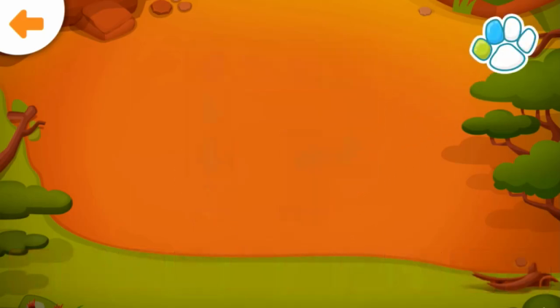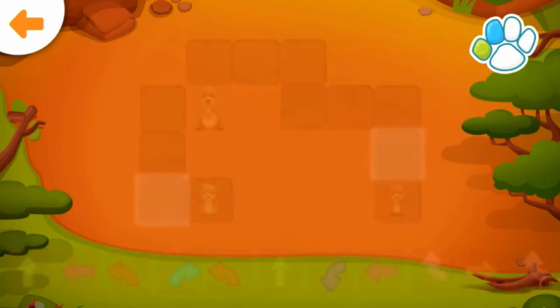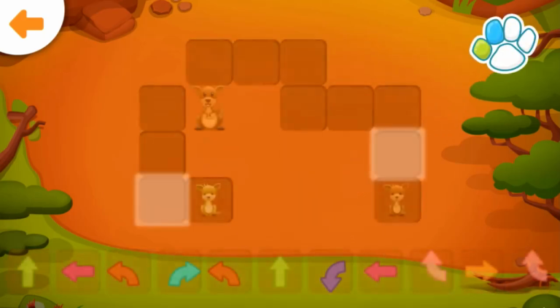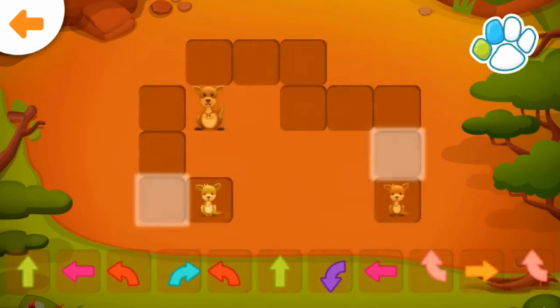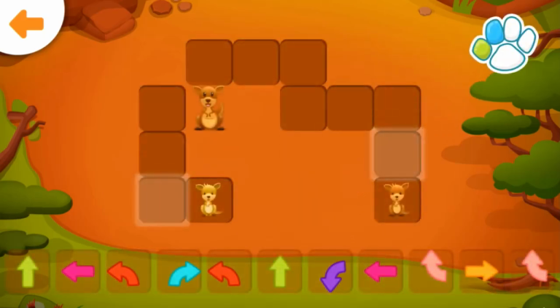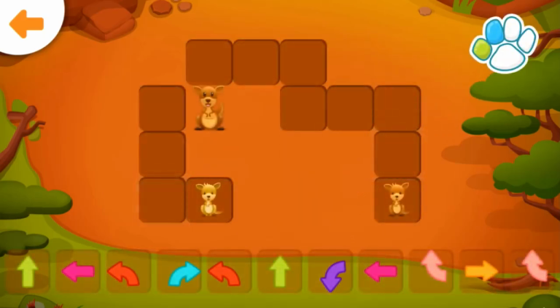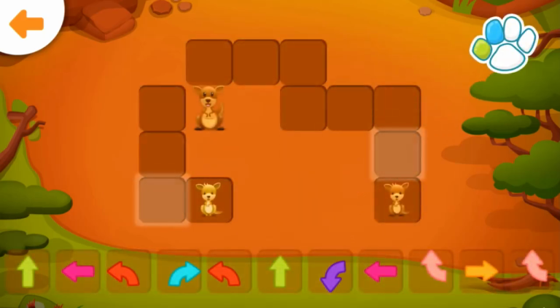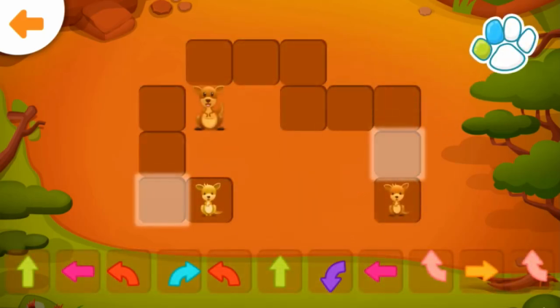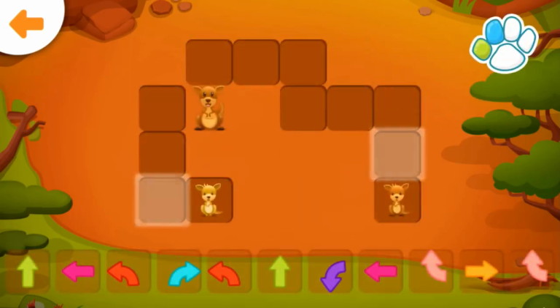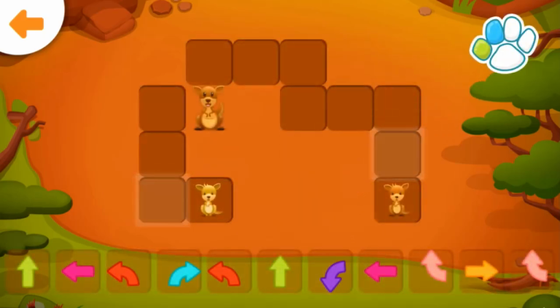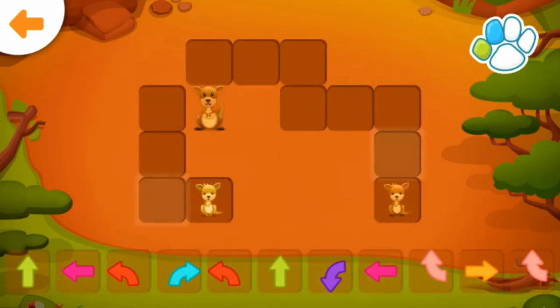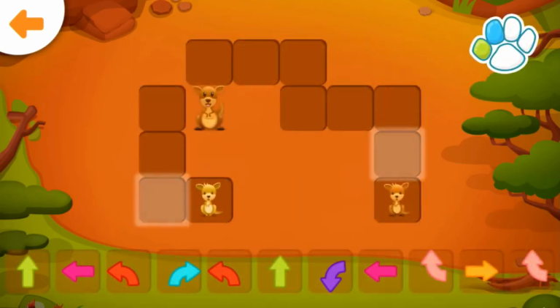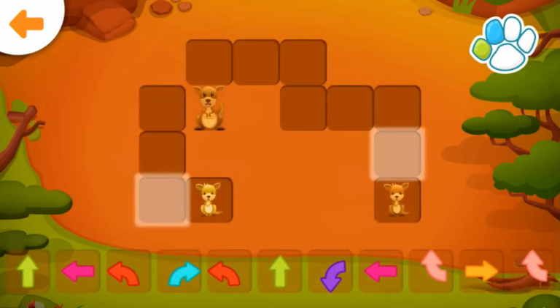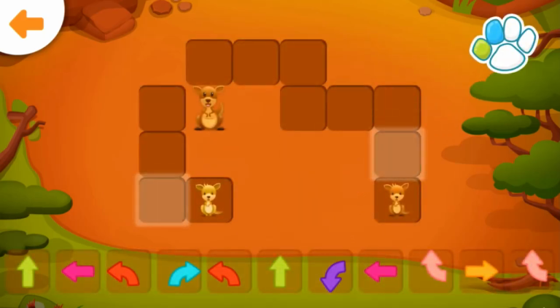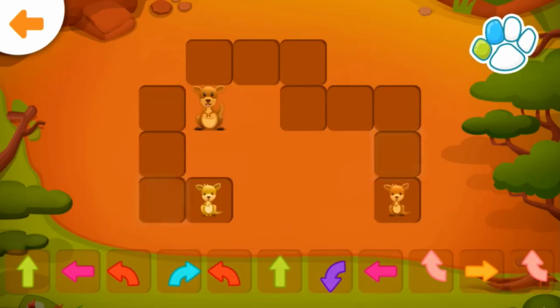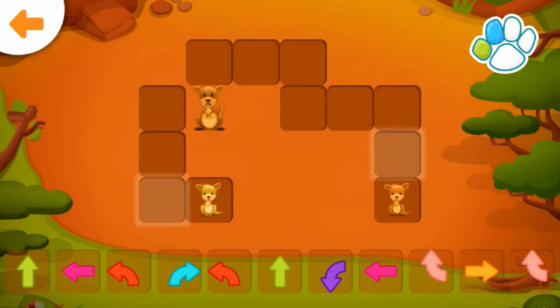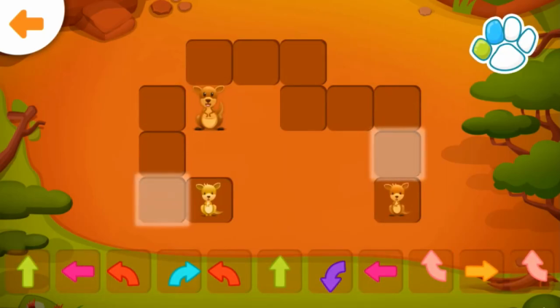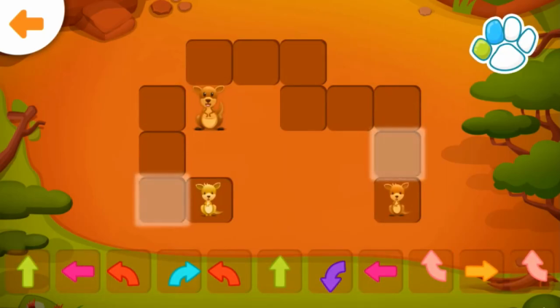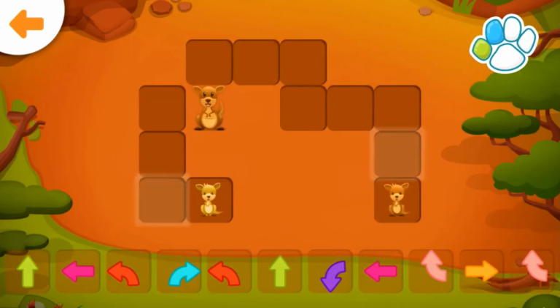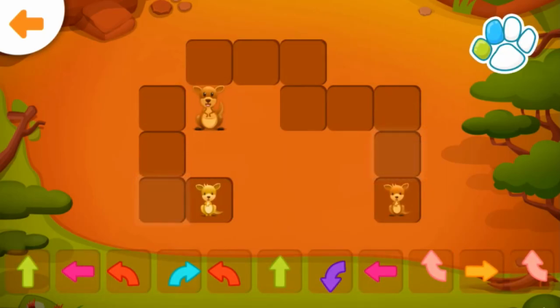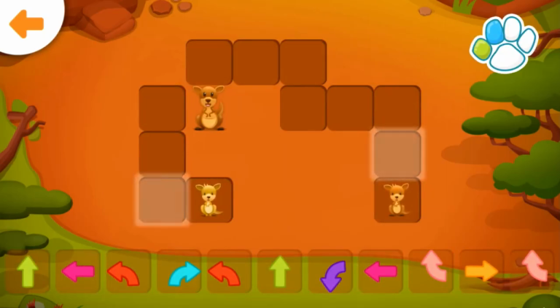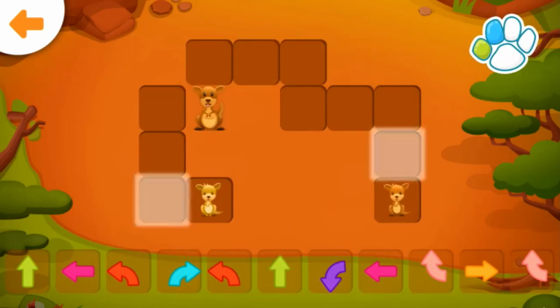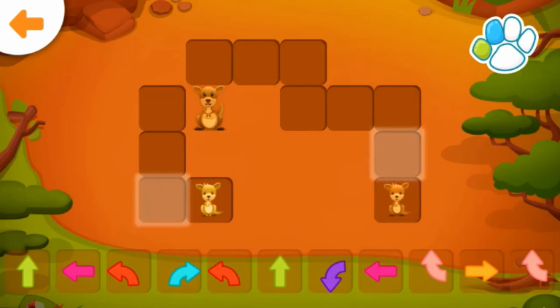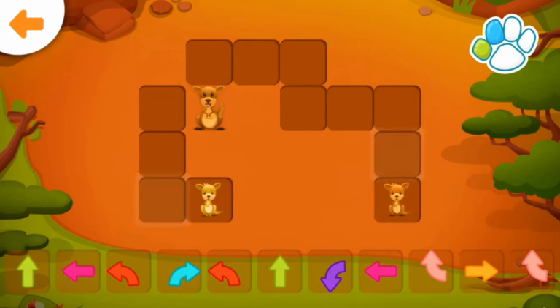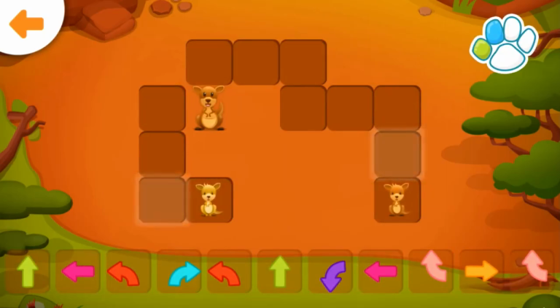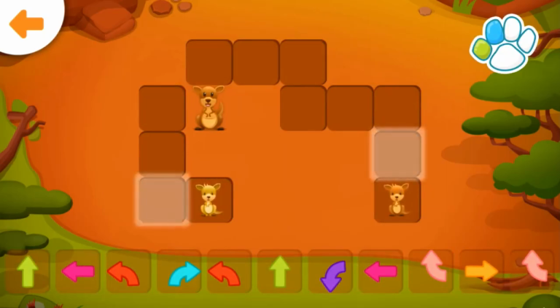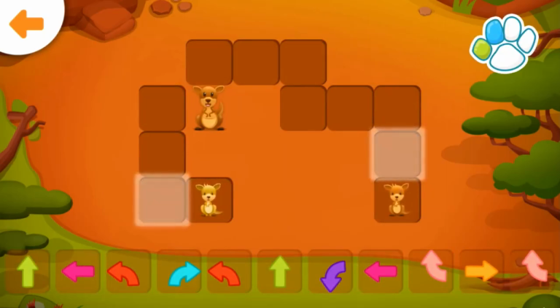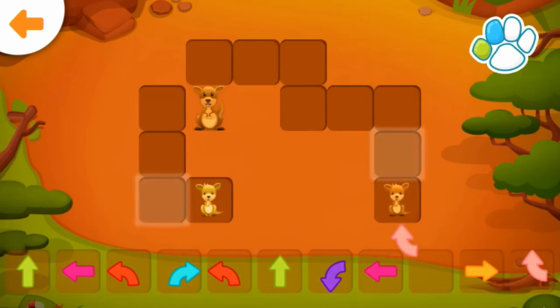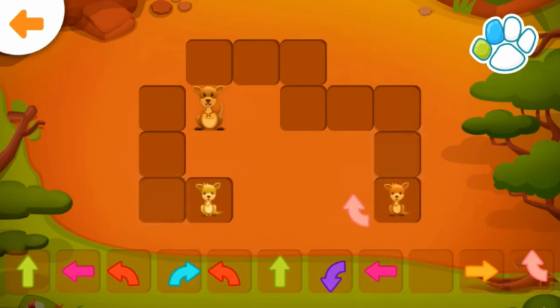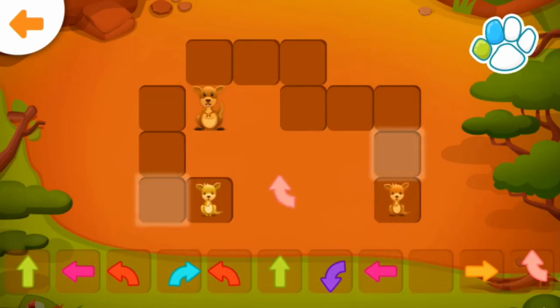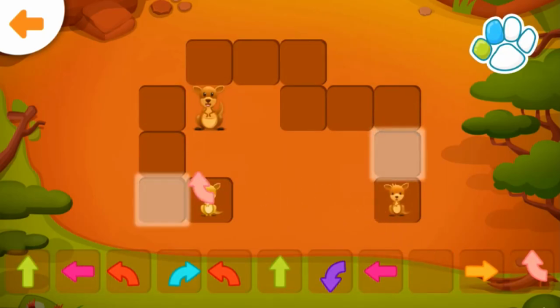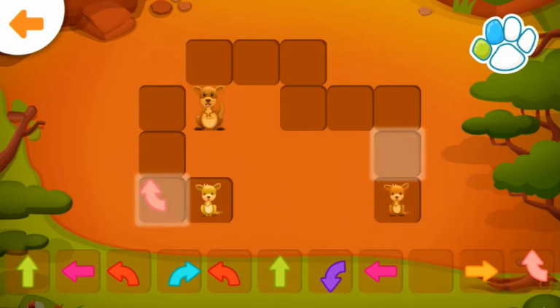Help the joeys get to their mother. Drag the correct arrow to the glowing square.